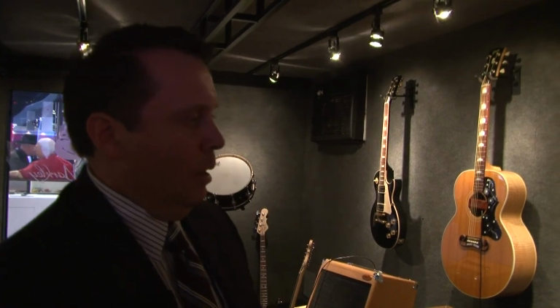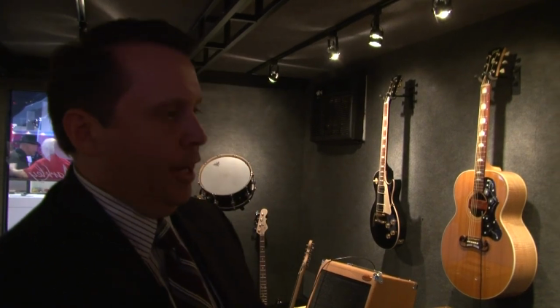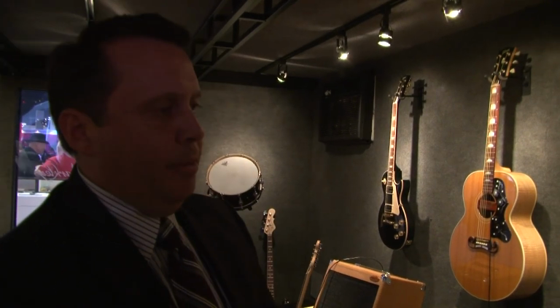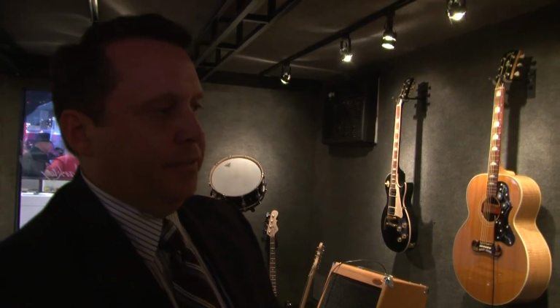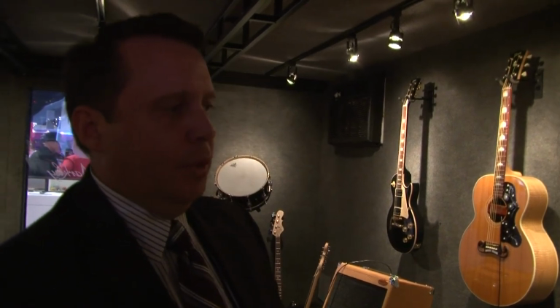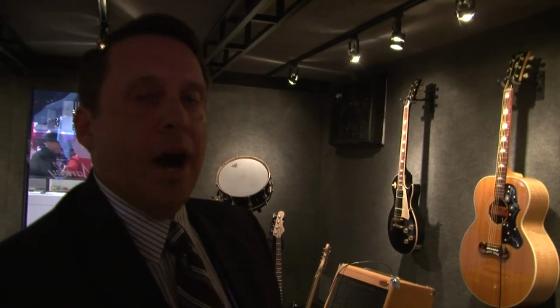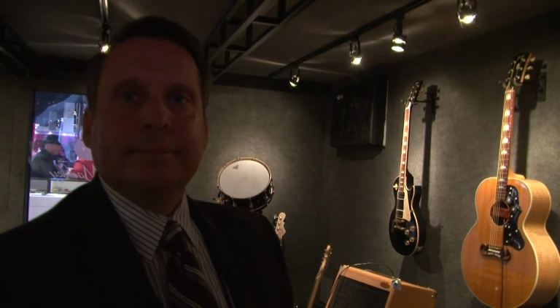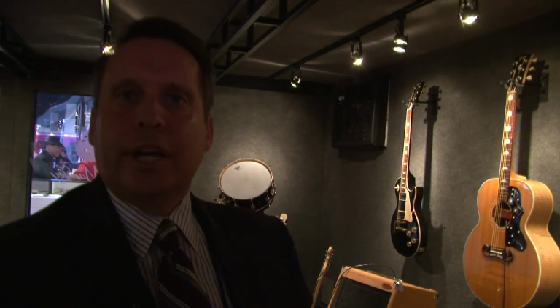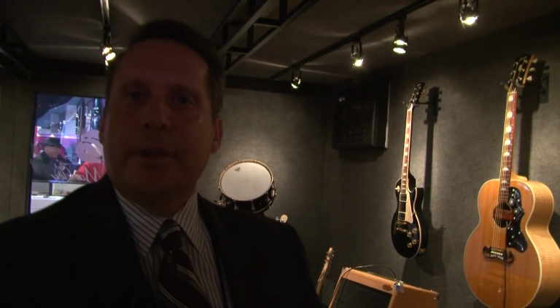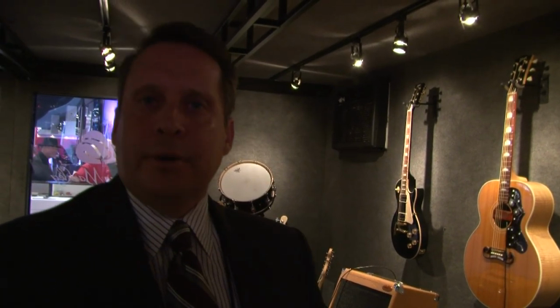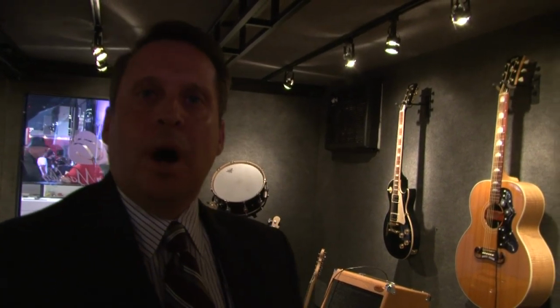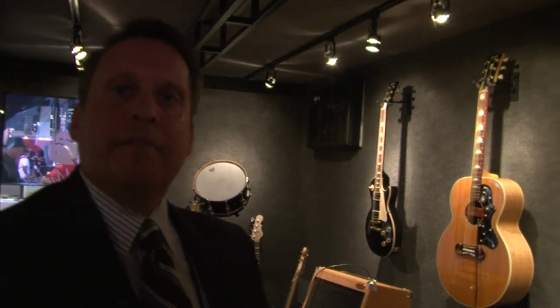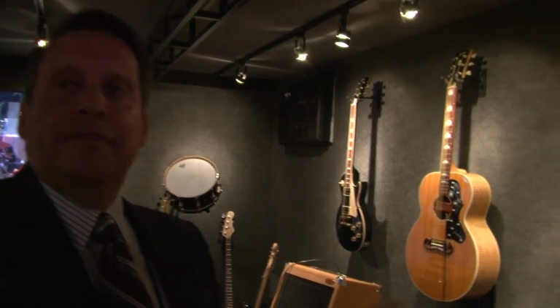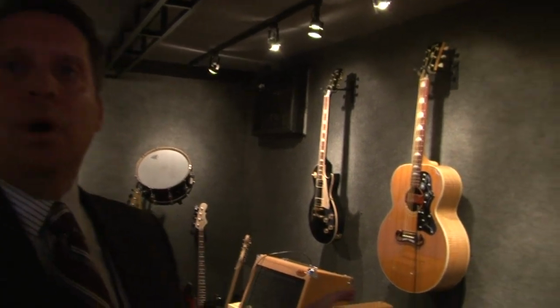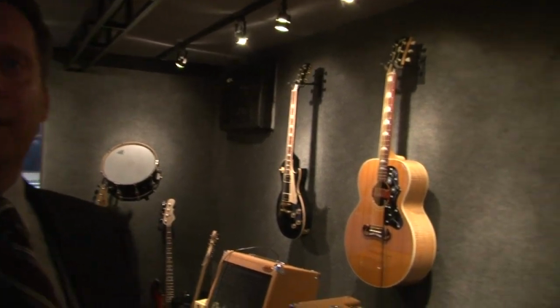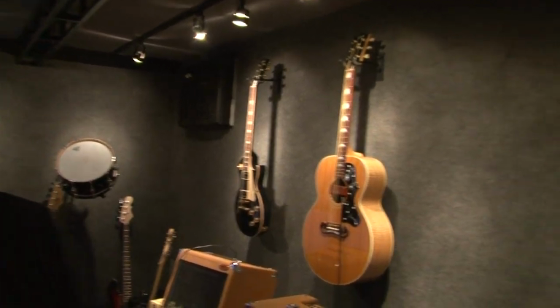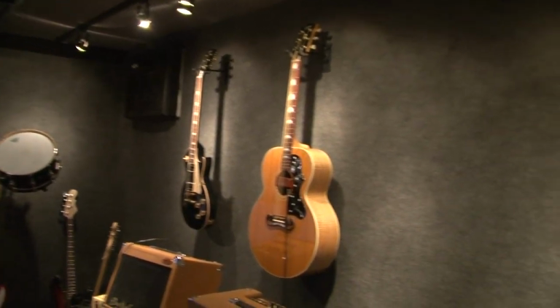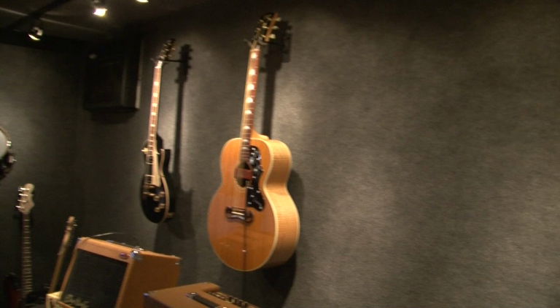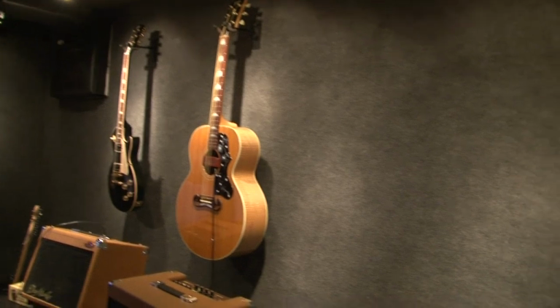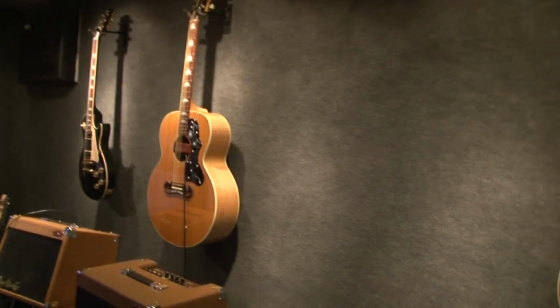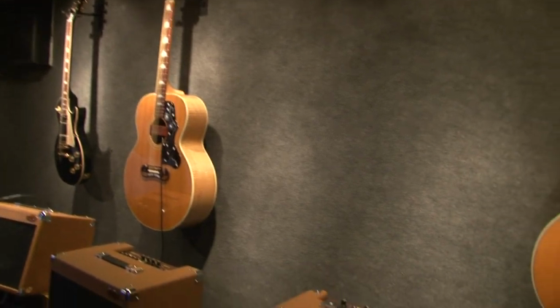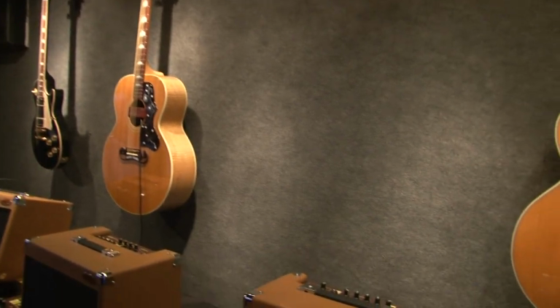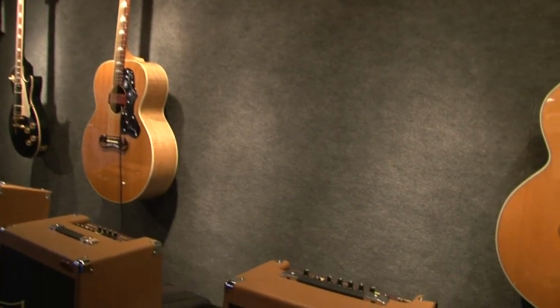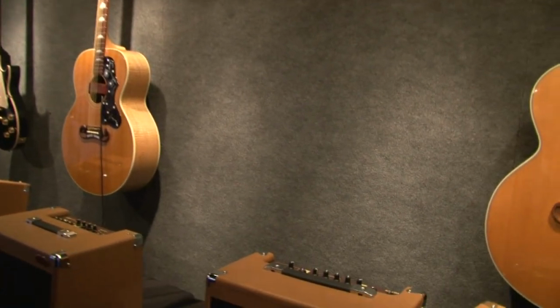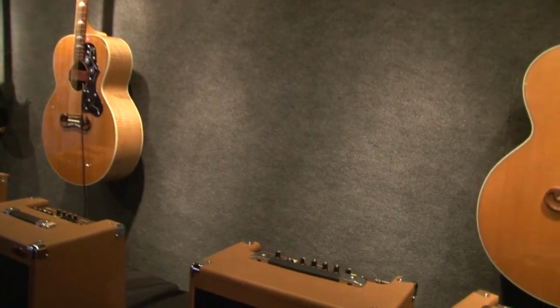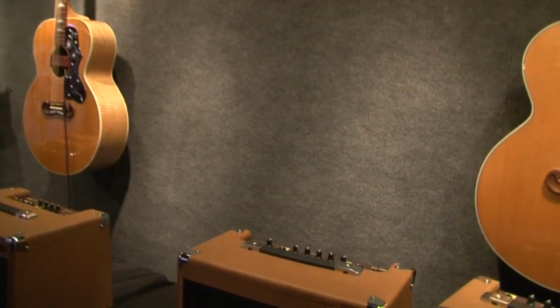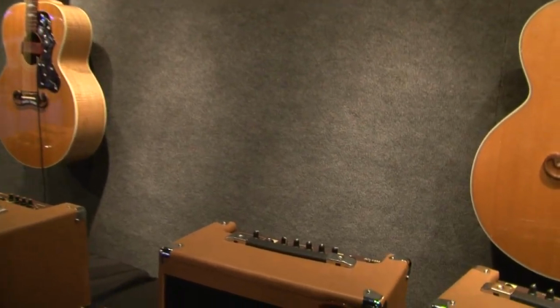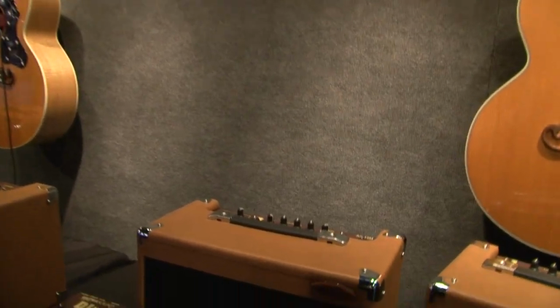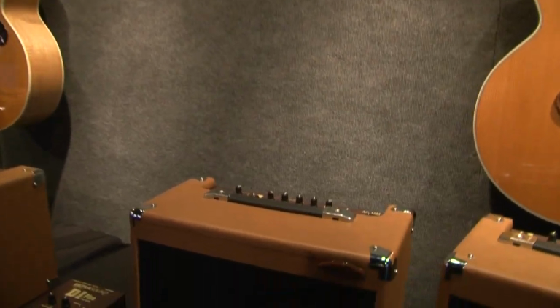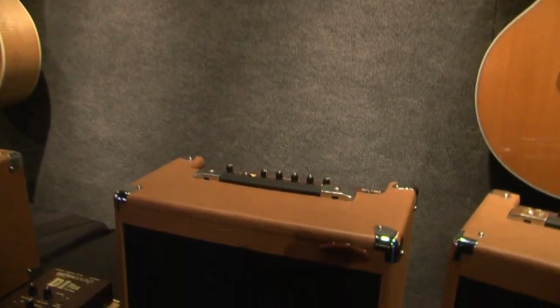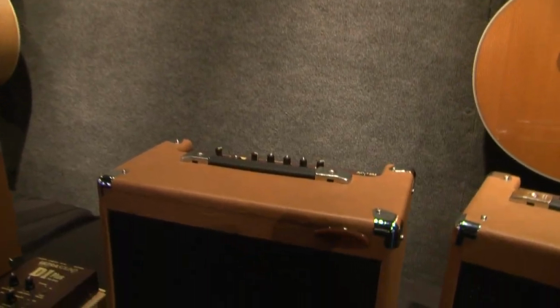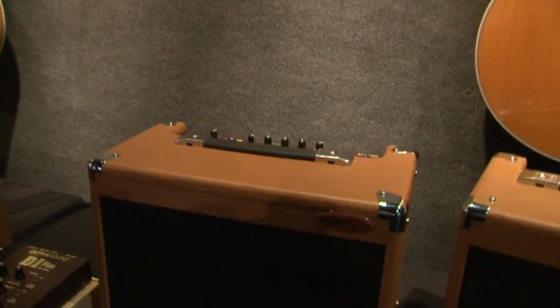They come in 15-watt, 30-watt, 50-watt, and 100-watt. So any venue you need, we're ready to go.